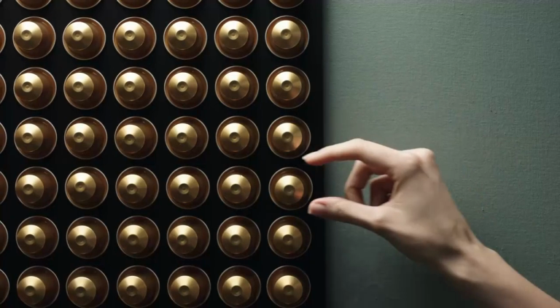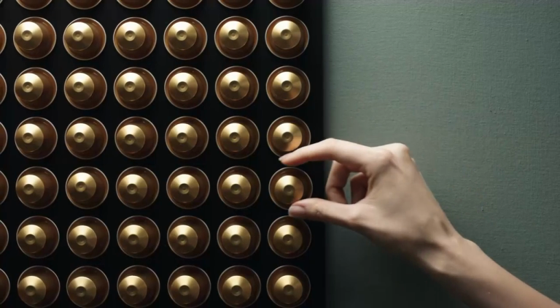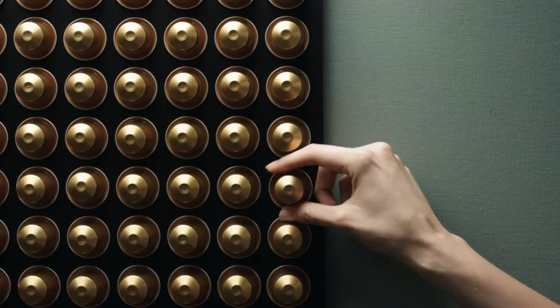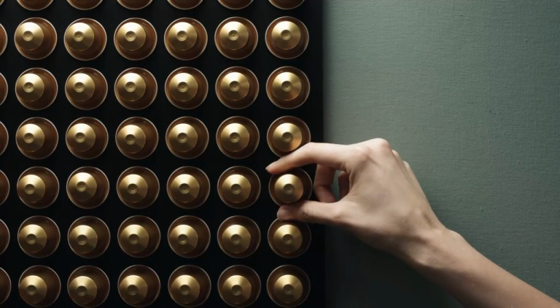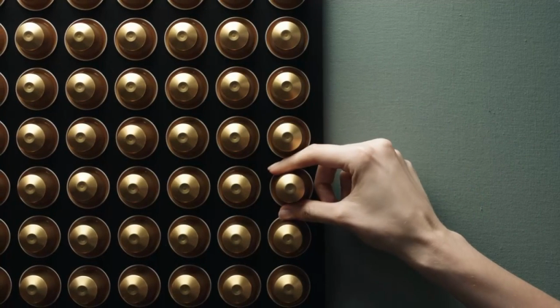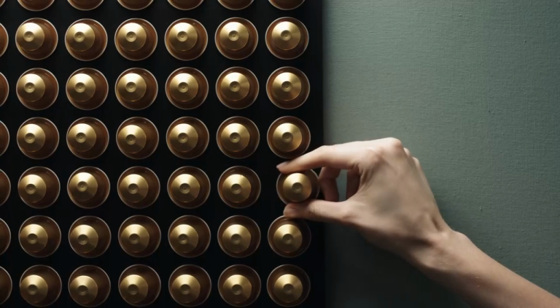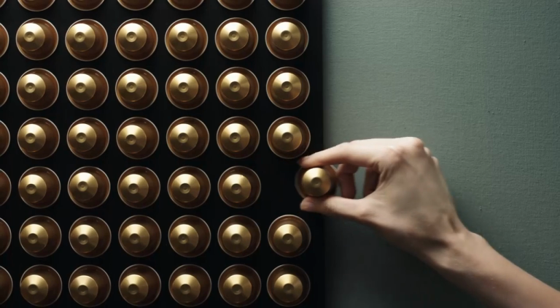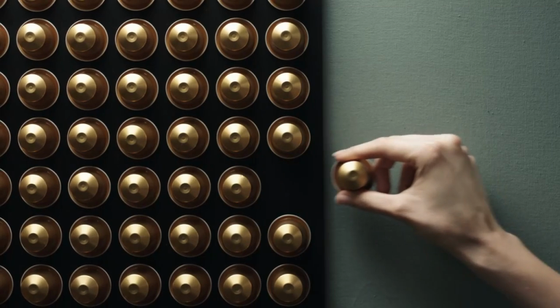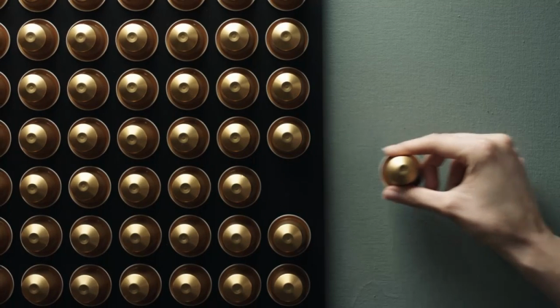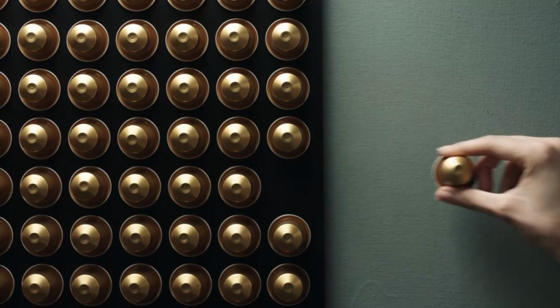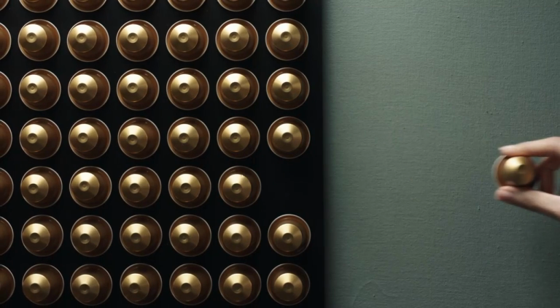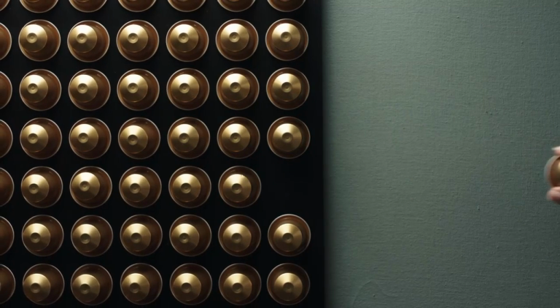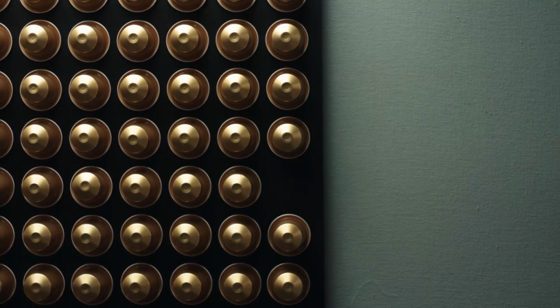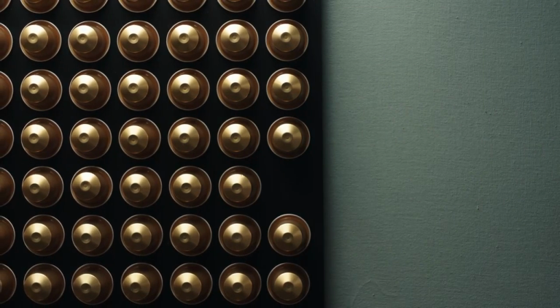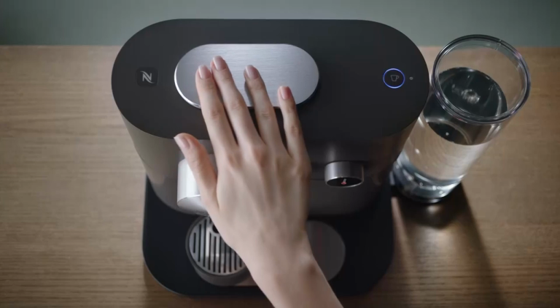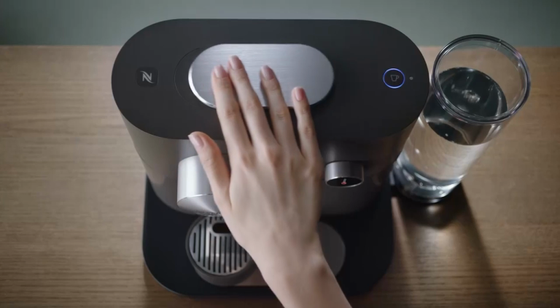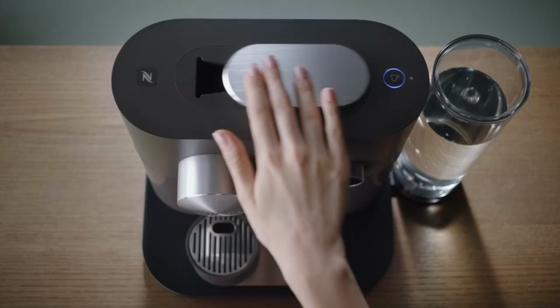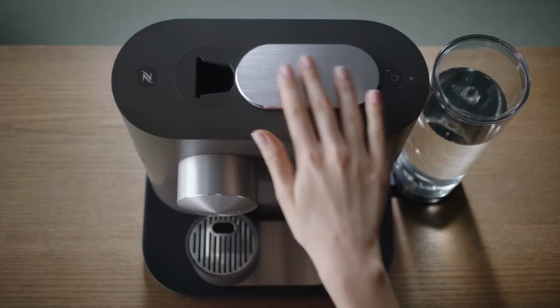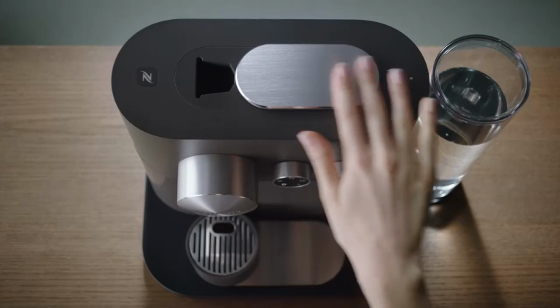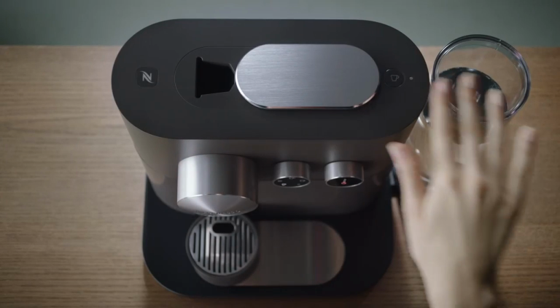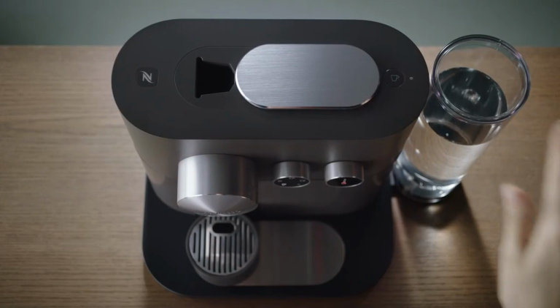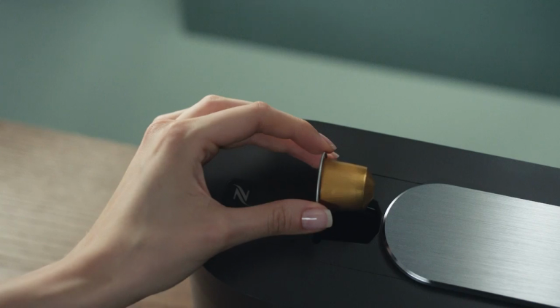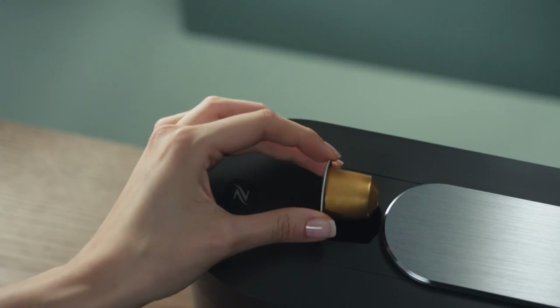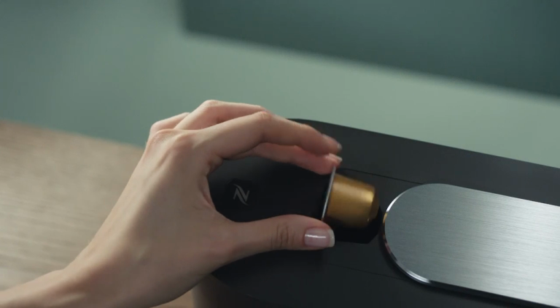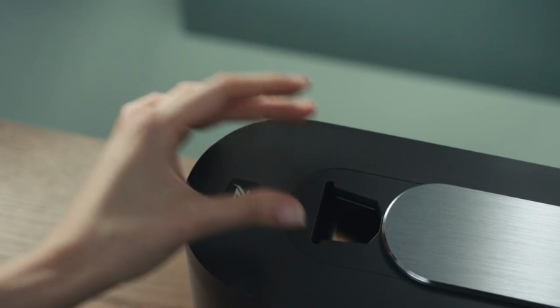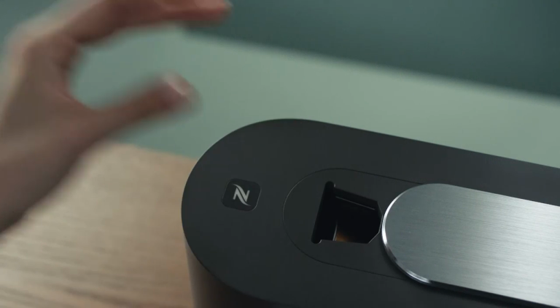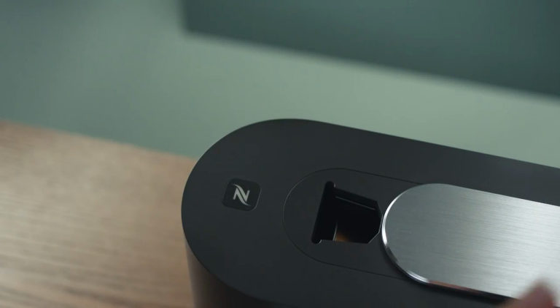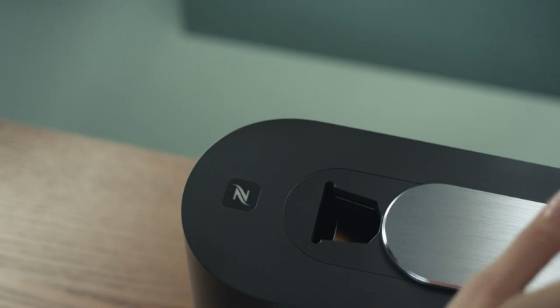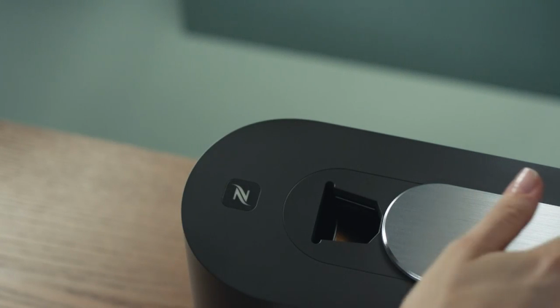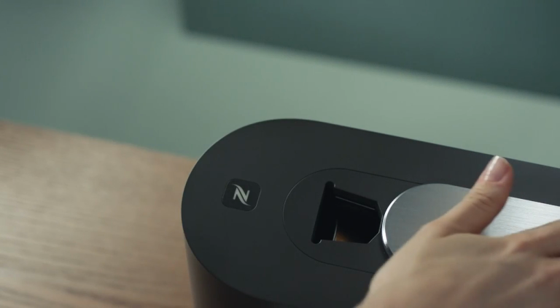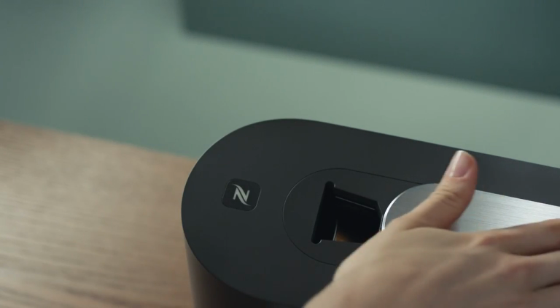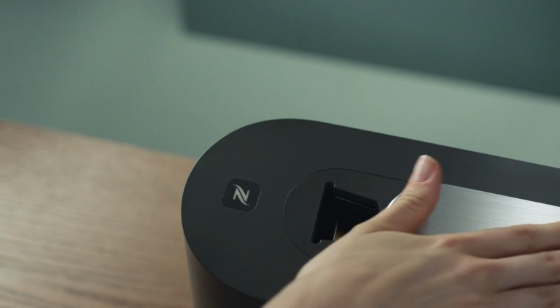Select a Nespresso capsule. Open the slider, insert a capsule, and close the slider.